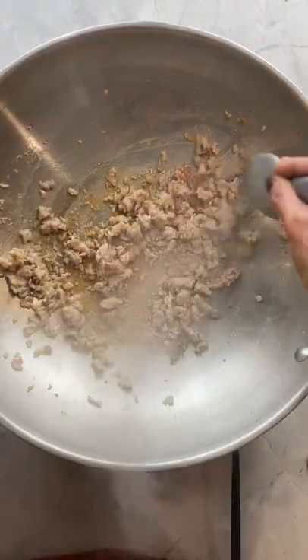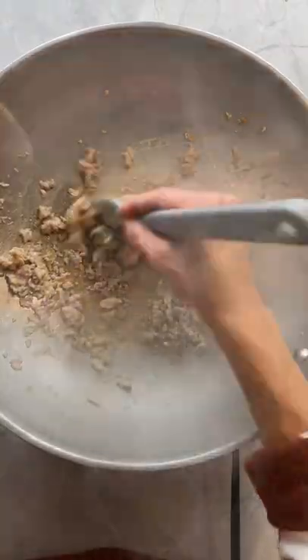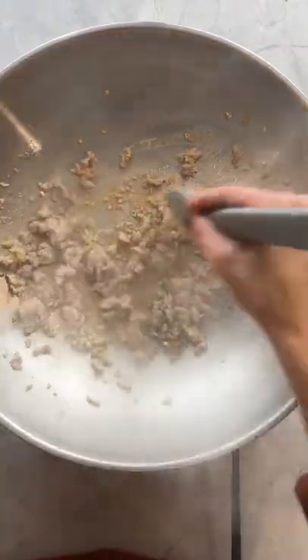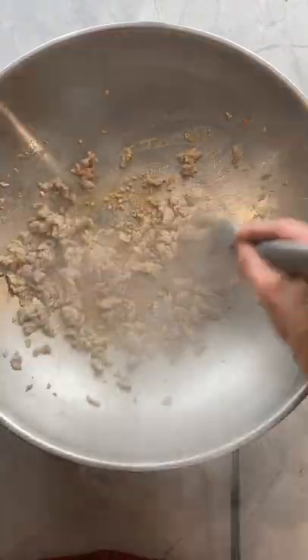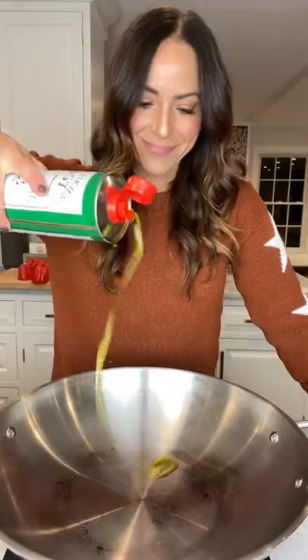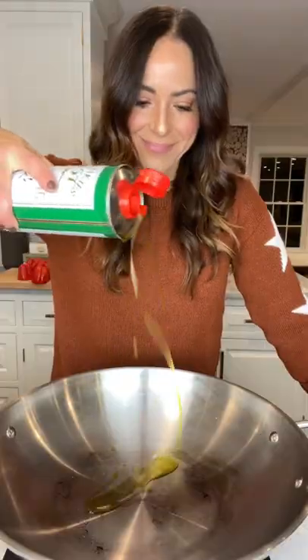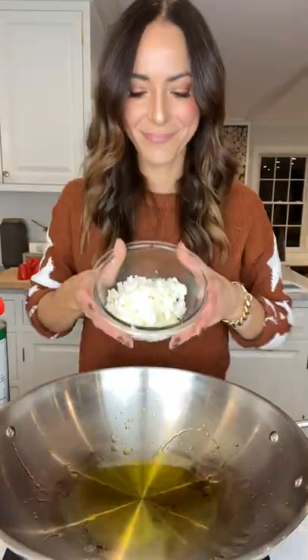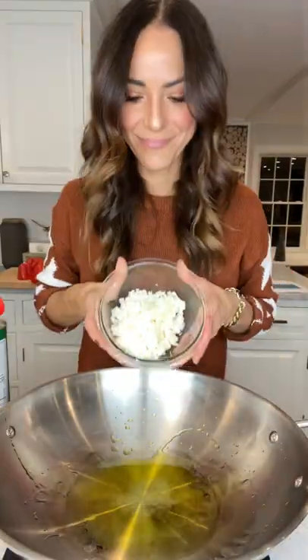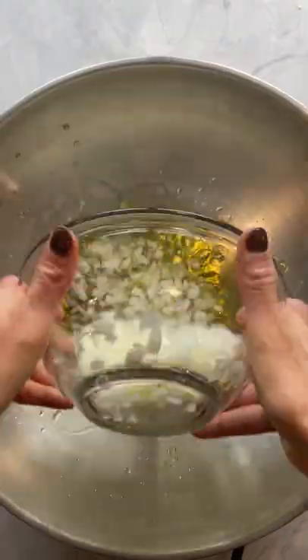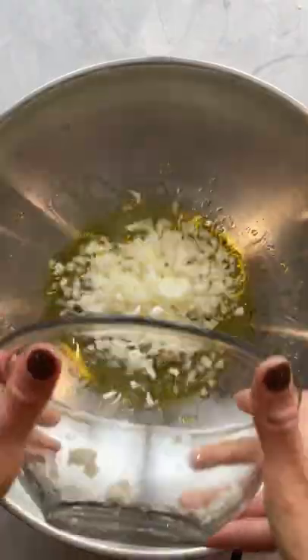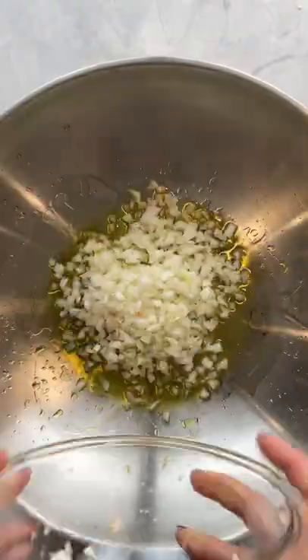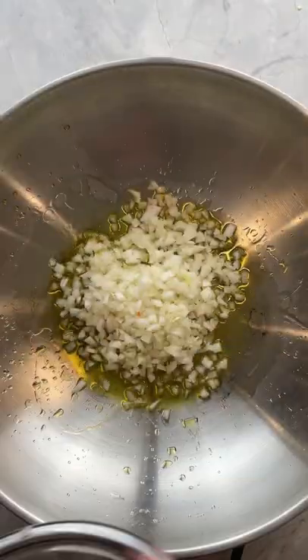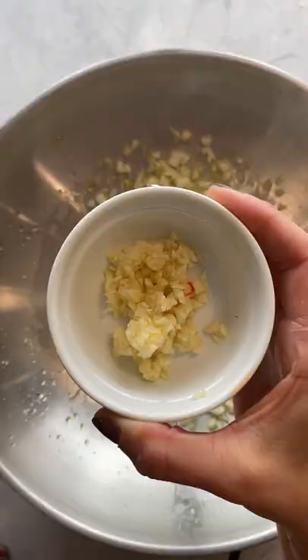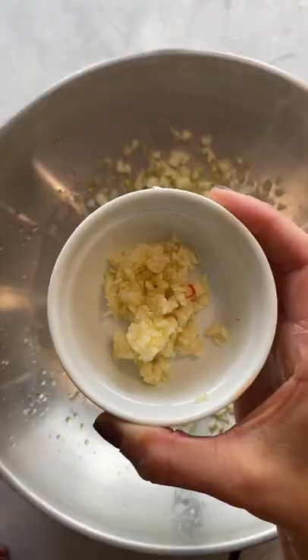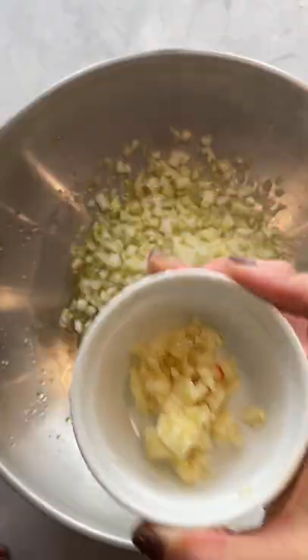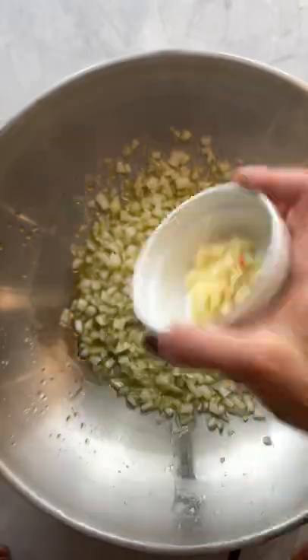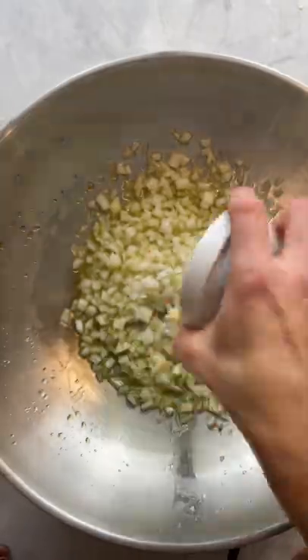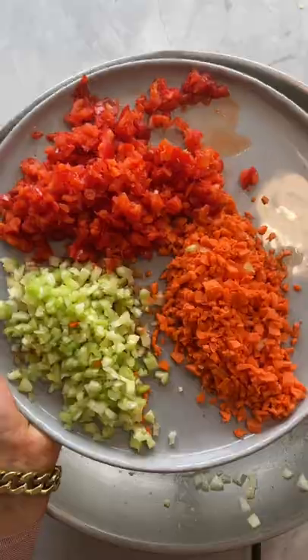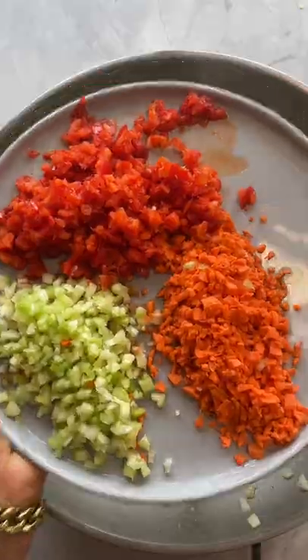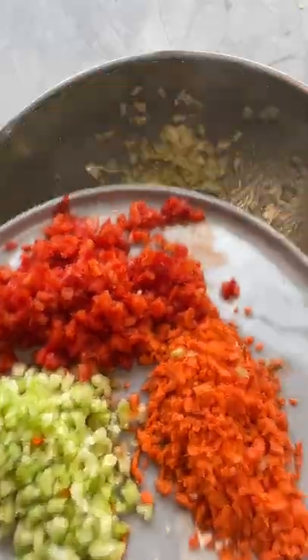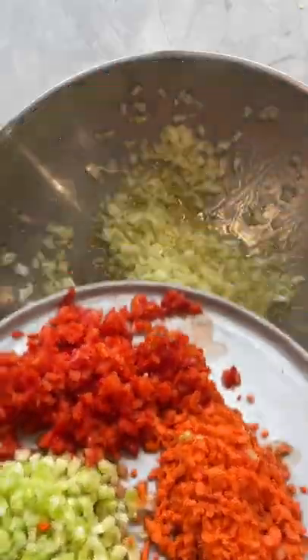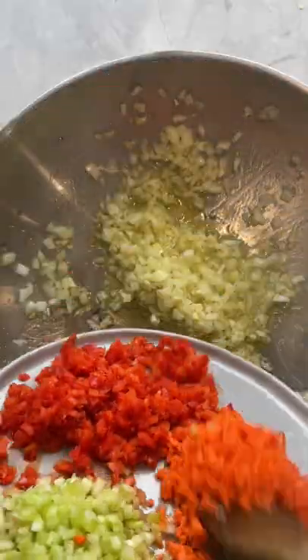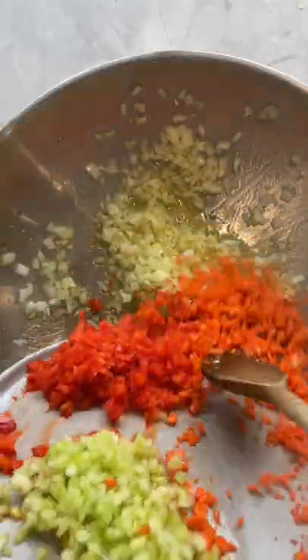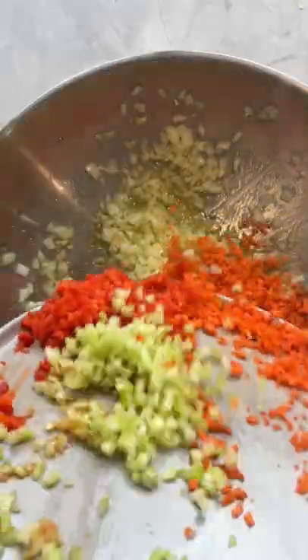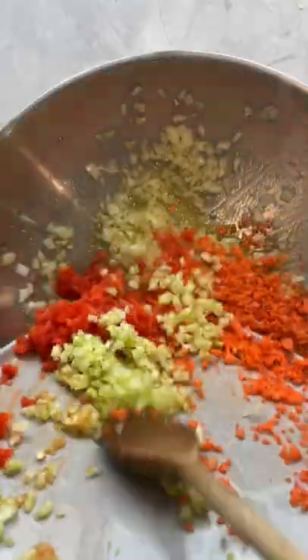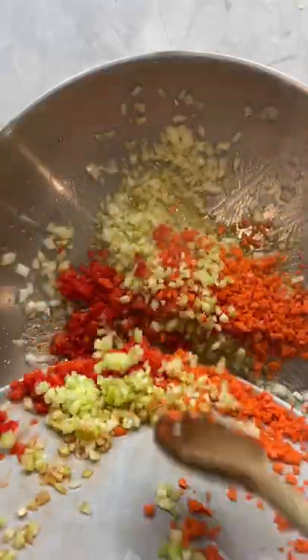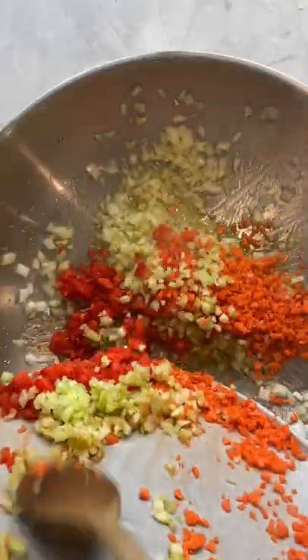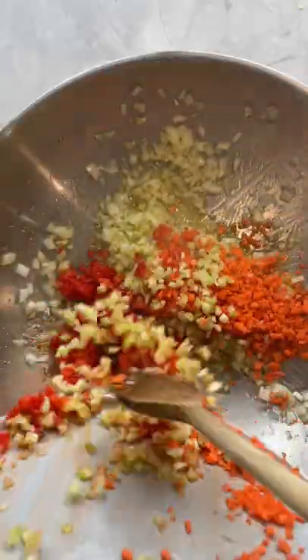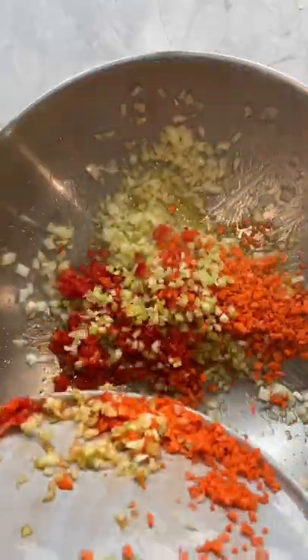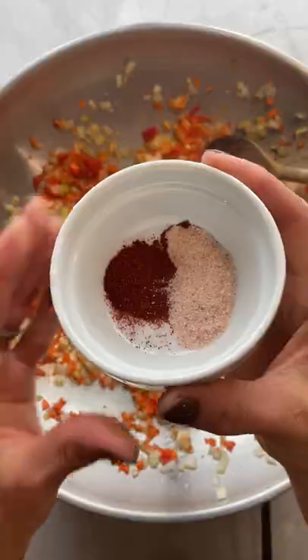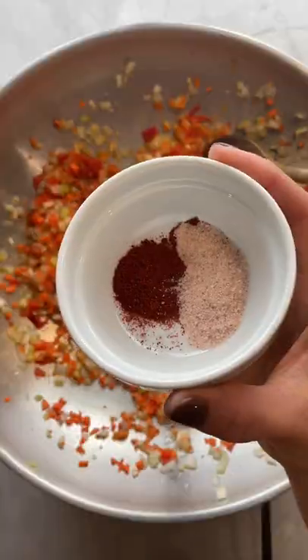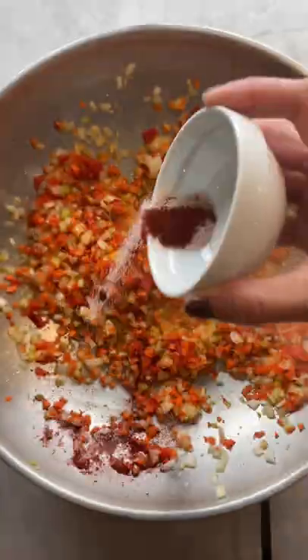If you're a vegetarian, remove the sausage. Sauté onions, garlic, carrots, celery, and those pepper tops once tender.